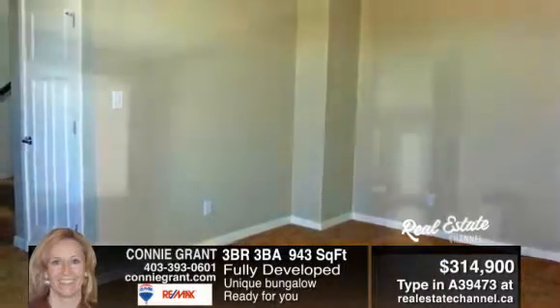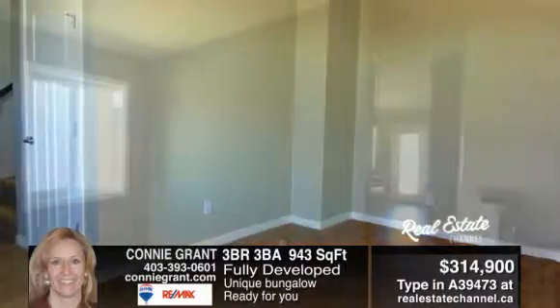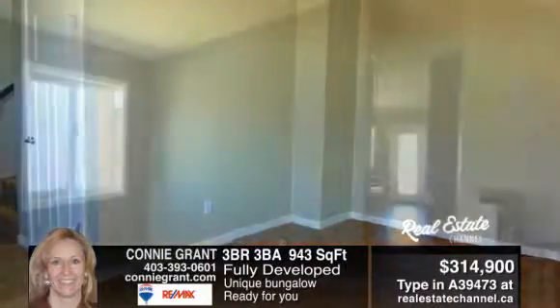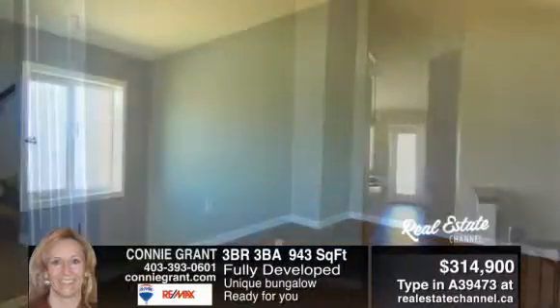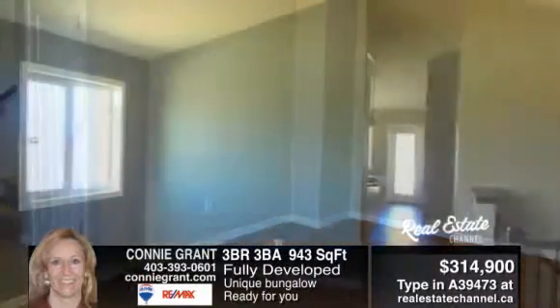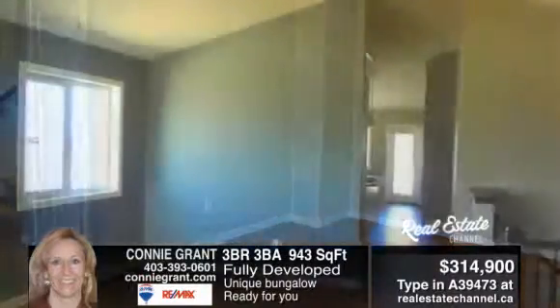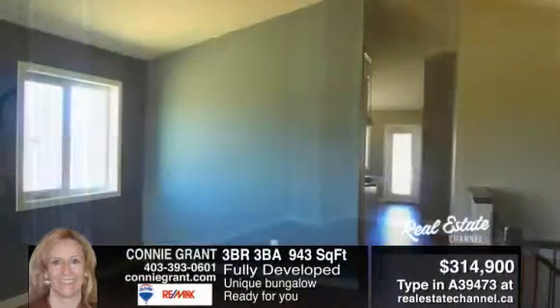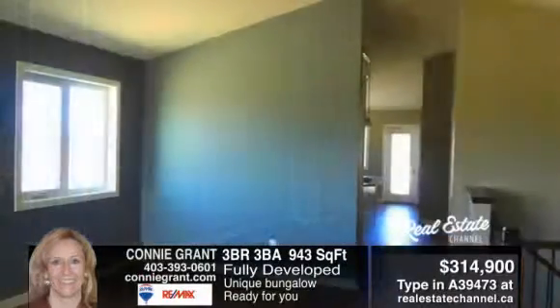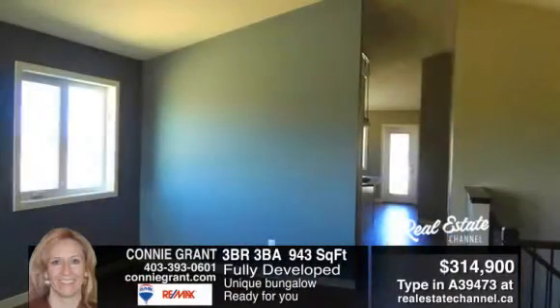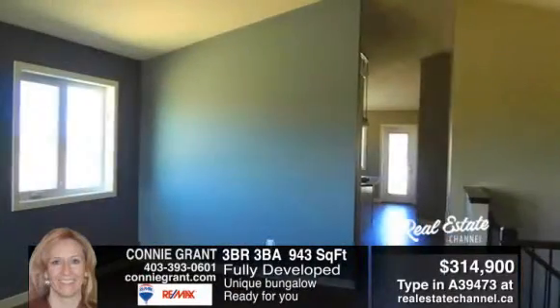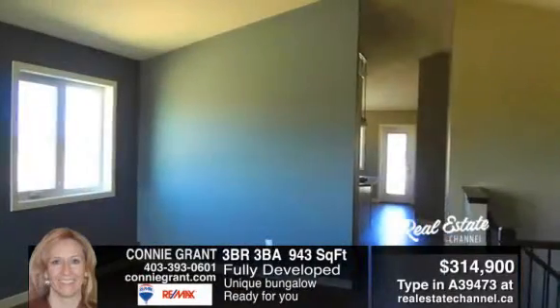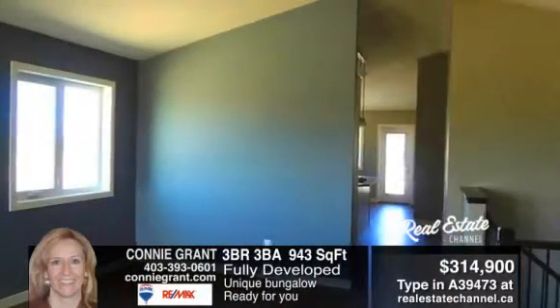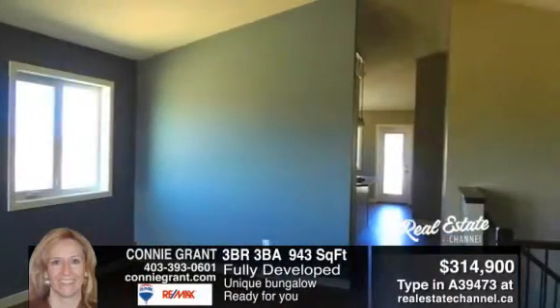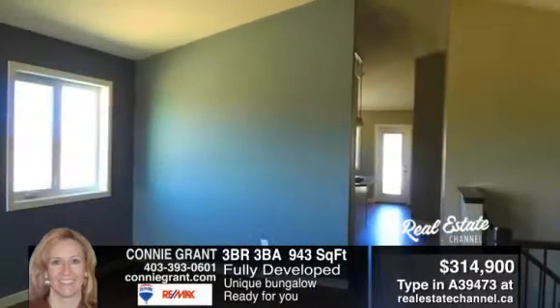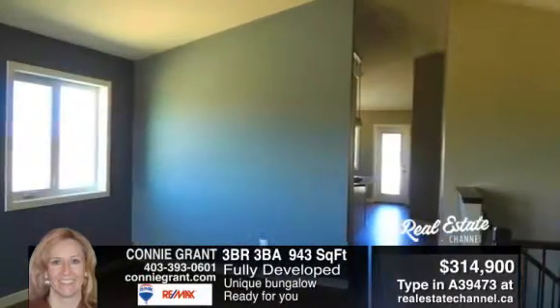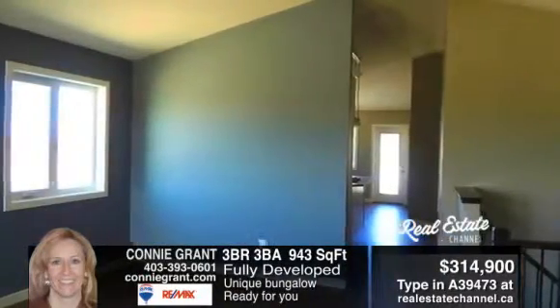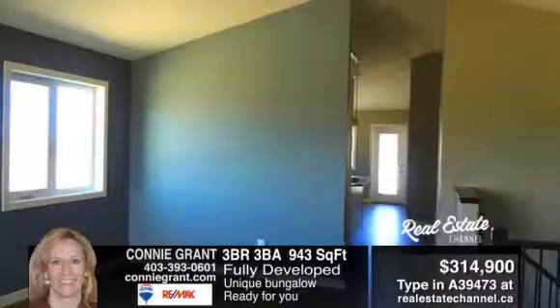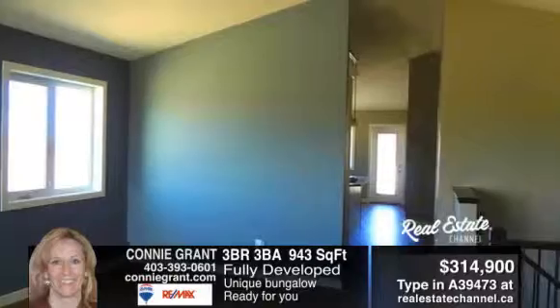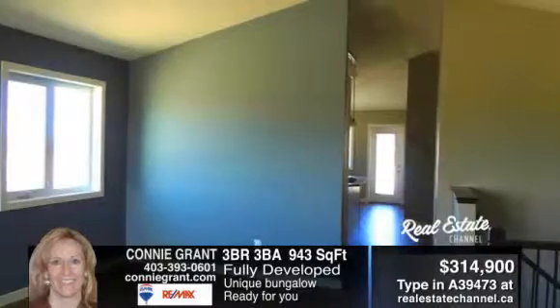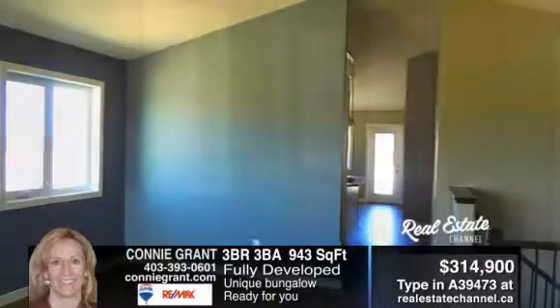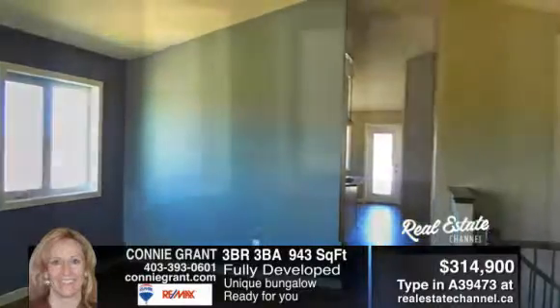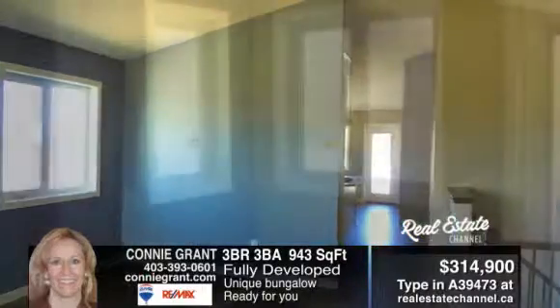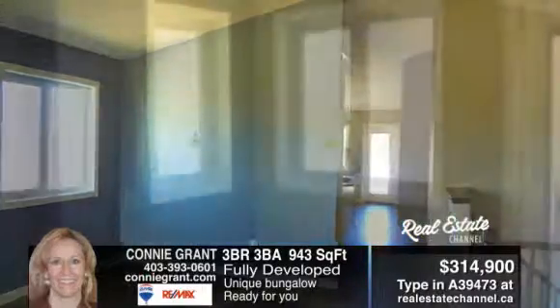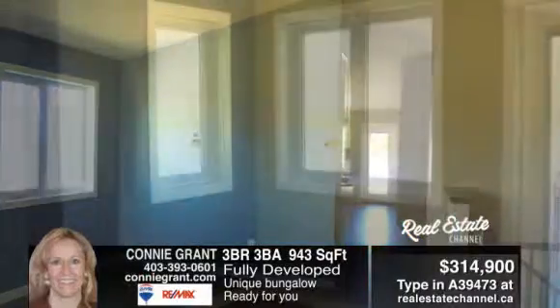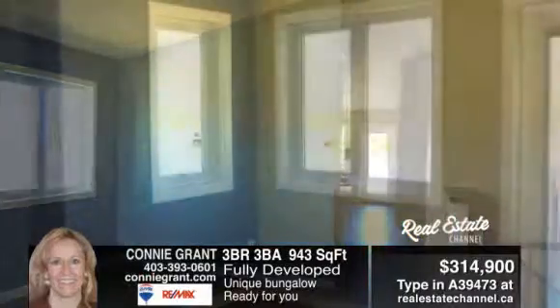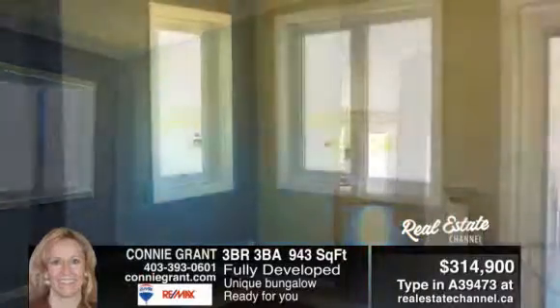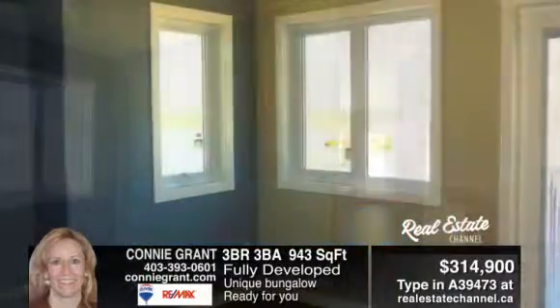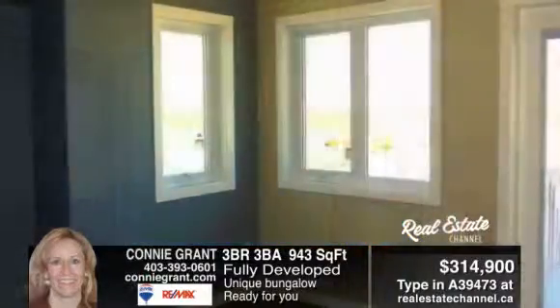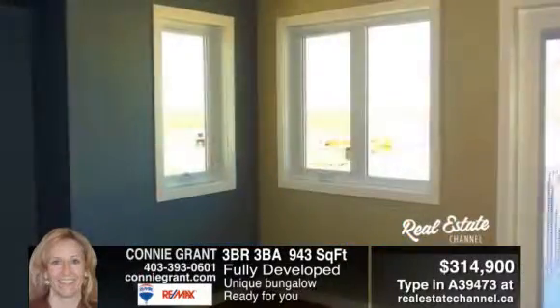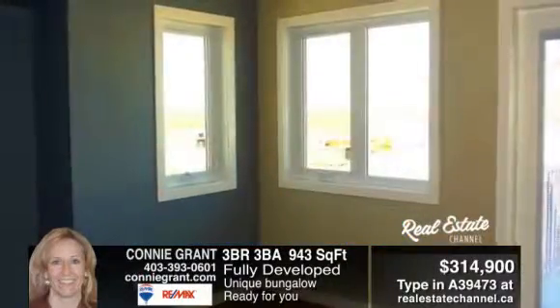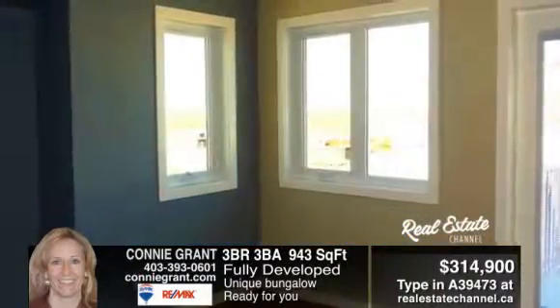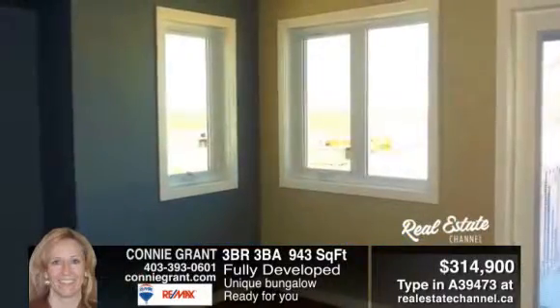To see how this house could be your special home, contact Connie Grant at 403-393-0601.